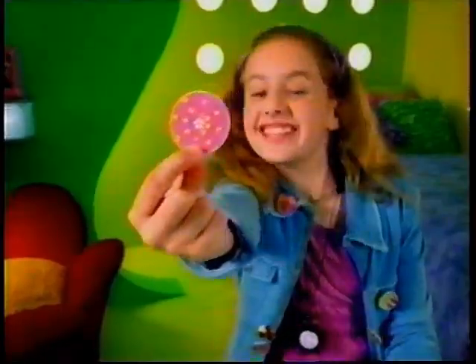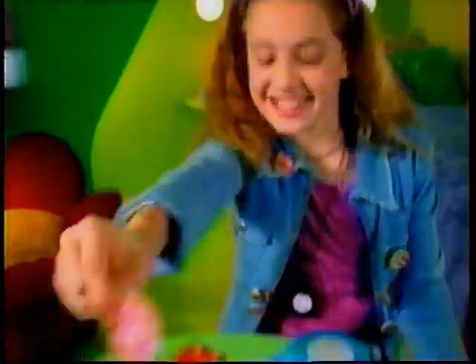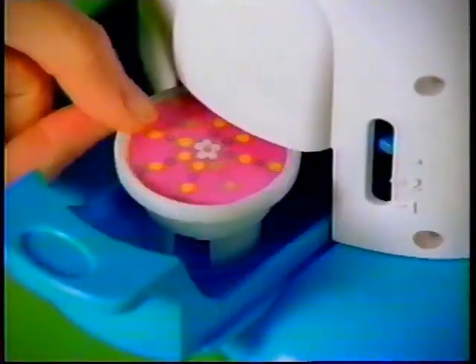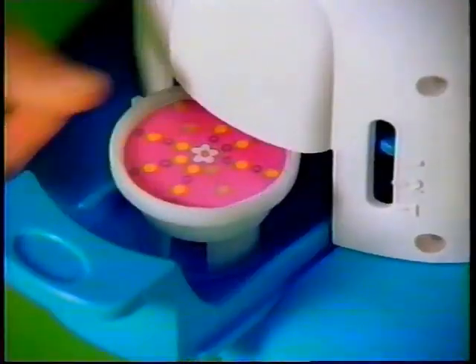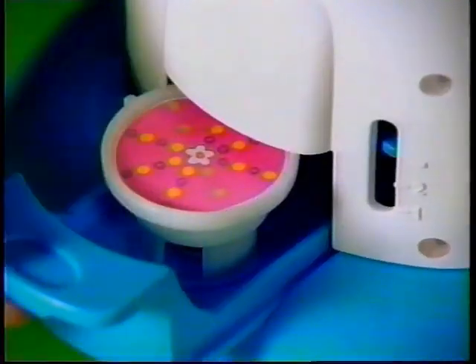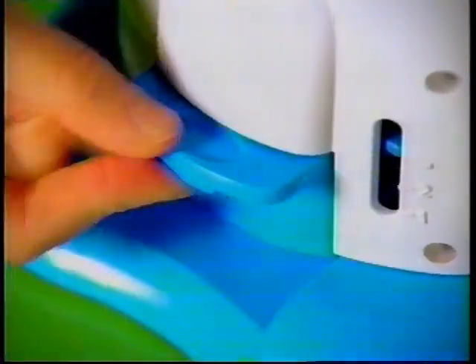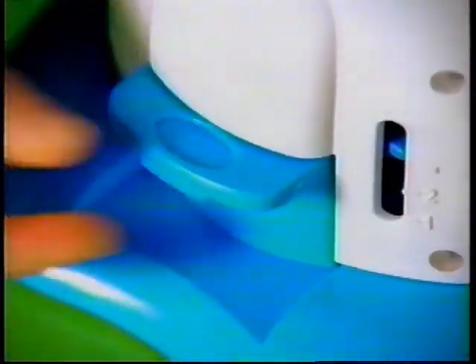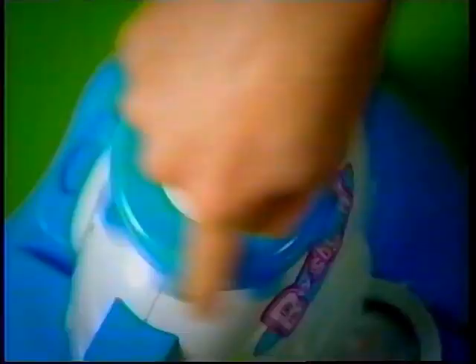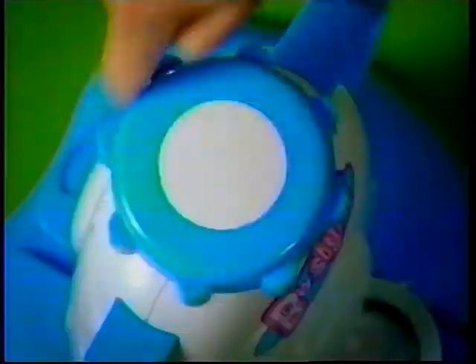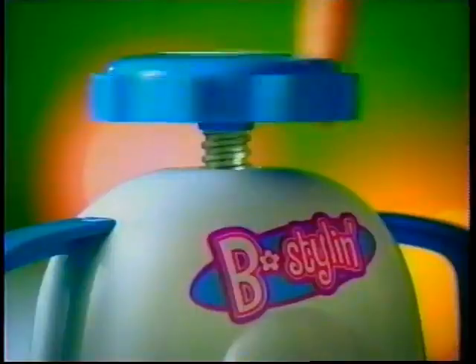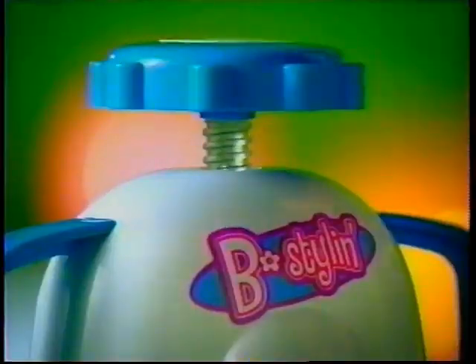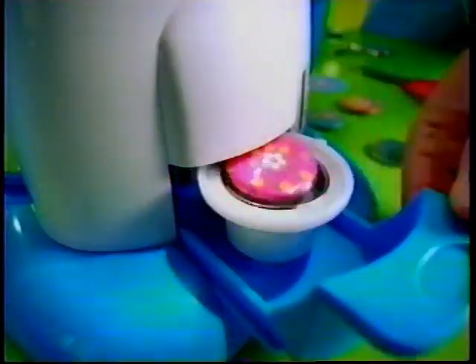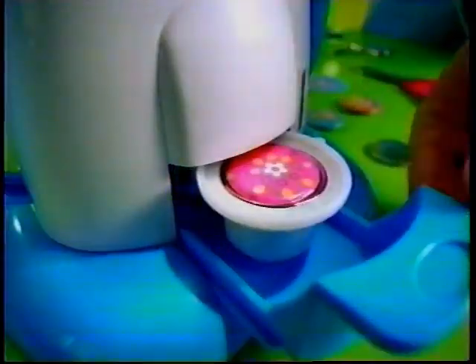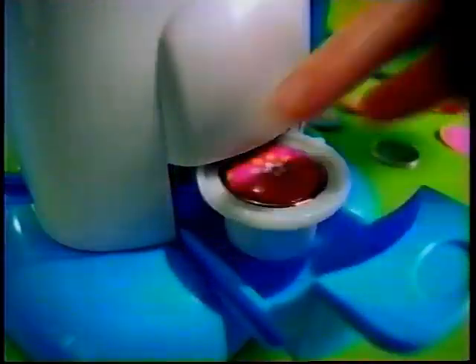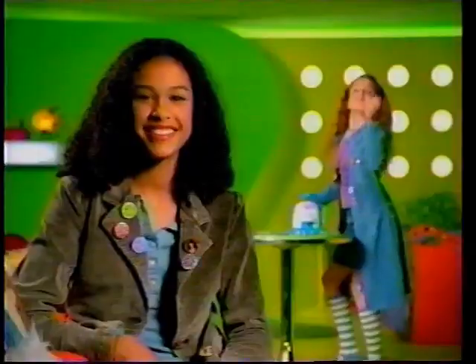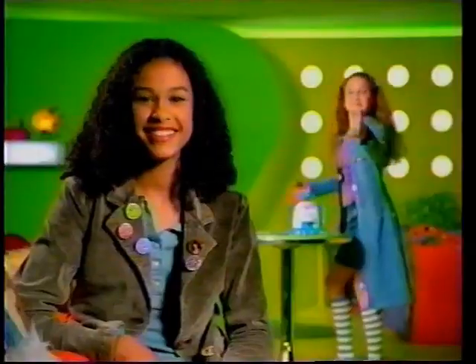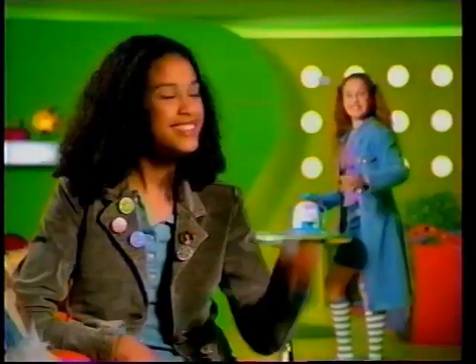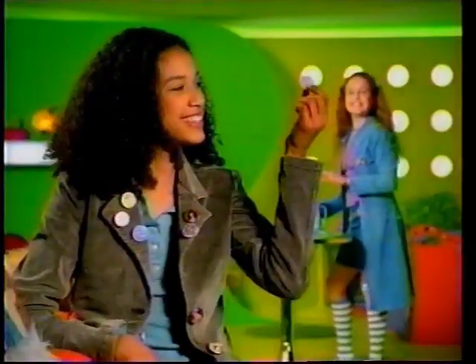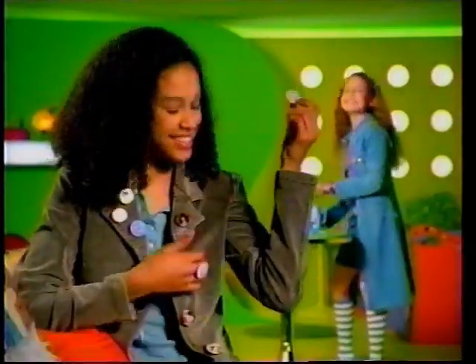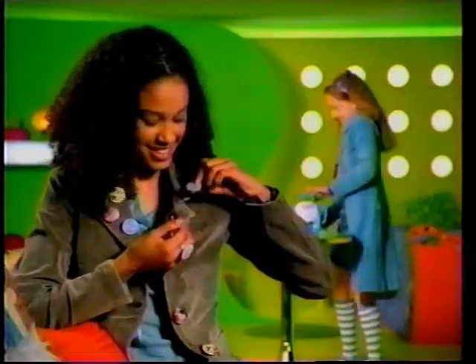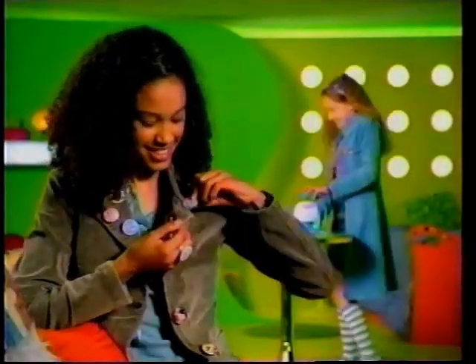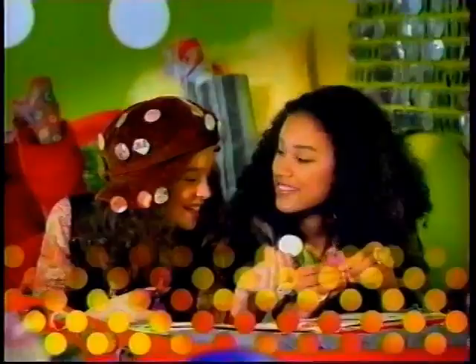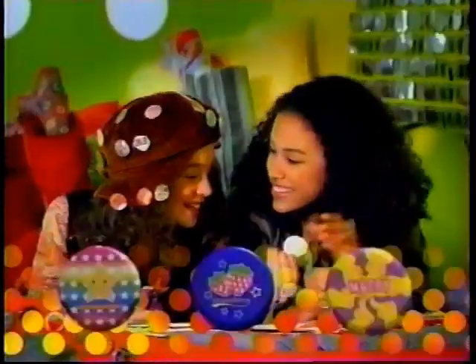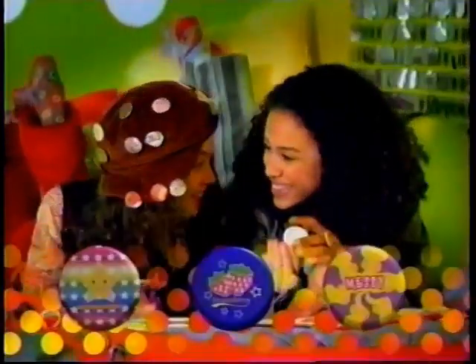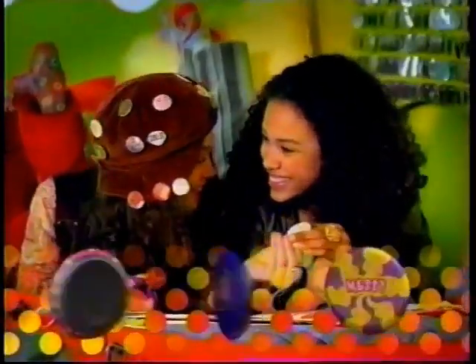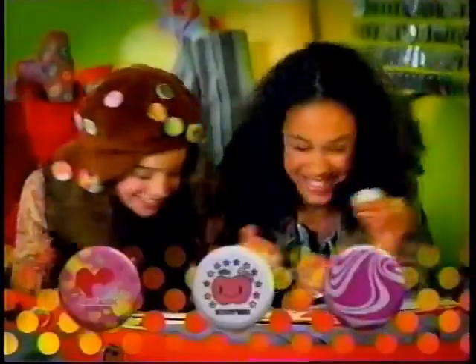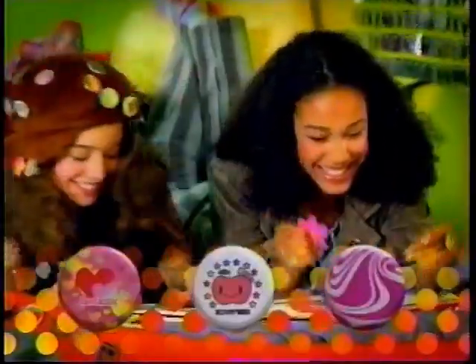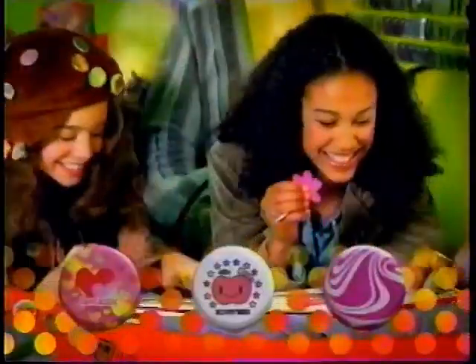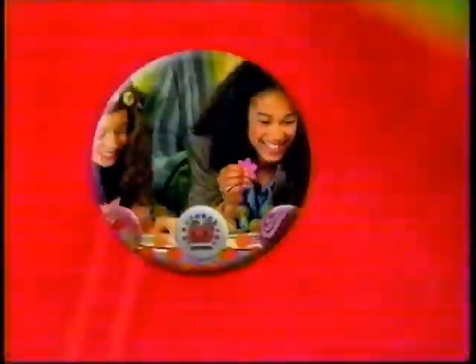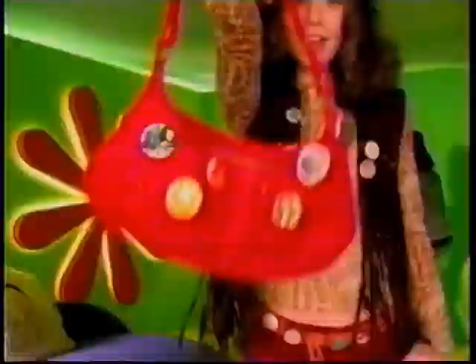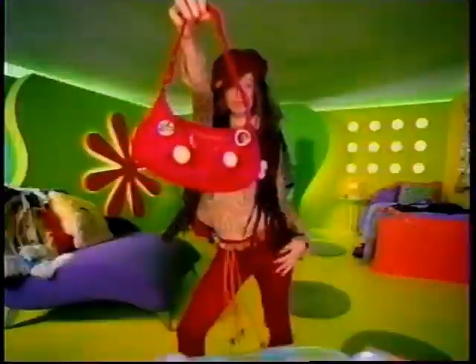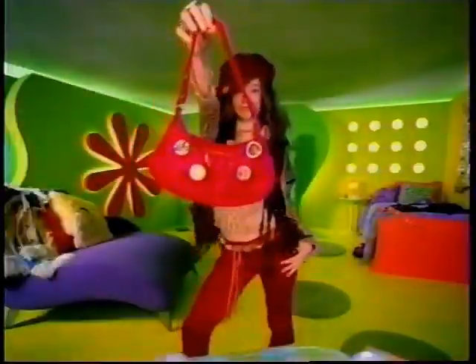Just drop in your art and pop out a button. You can use the Be Stylin accessory packs to create clips, key rings, jewelry, and more.